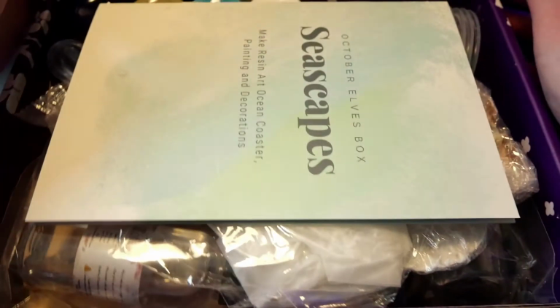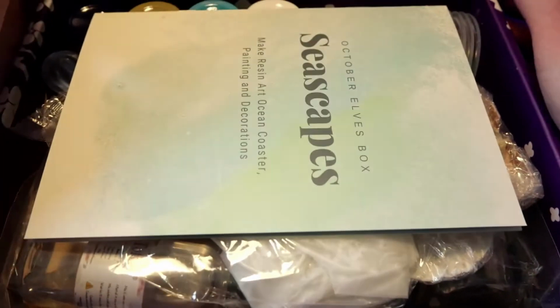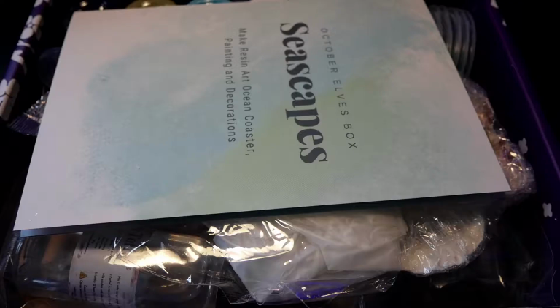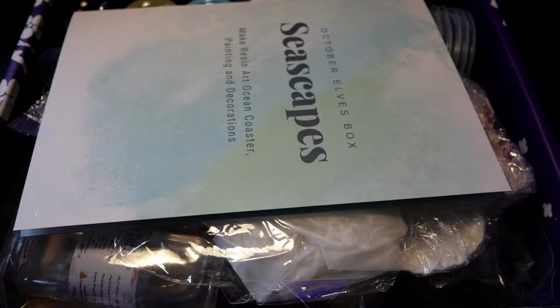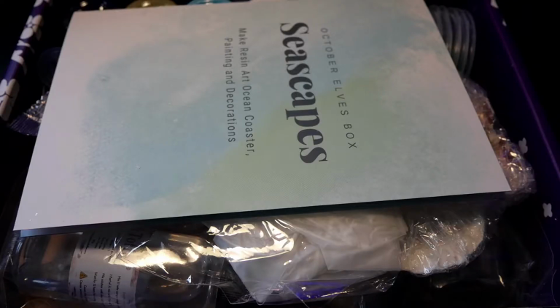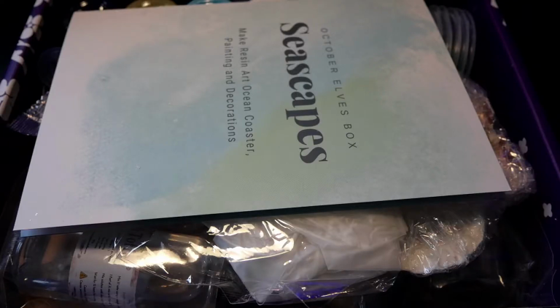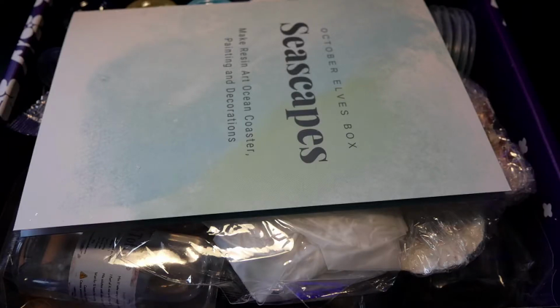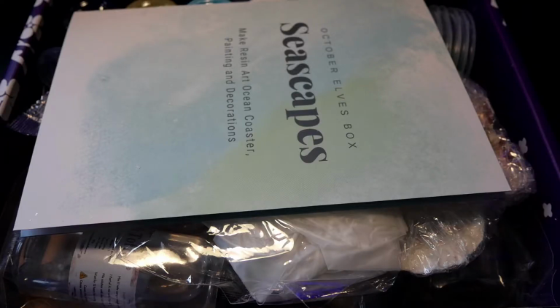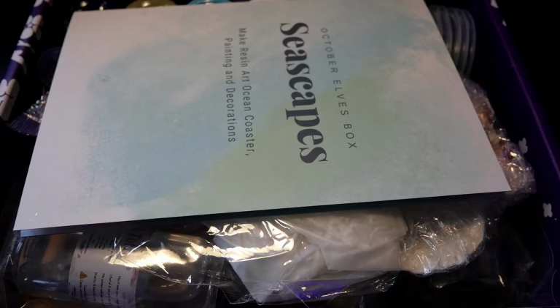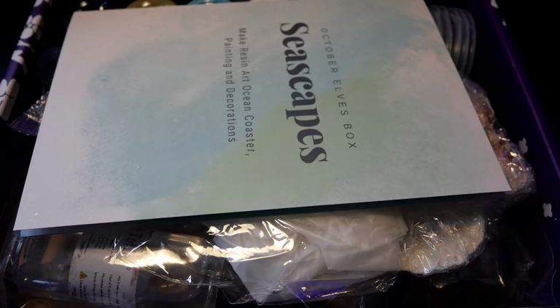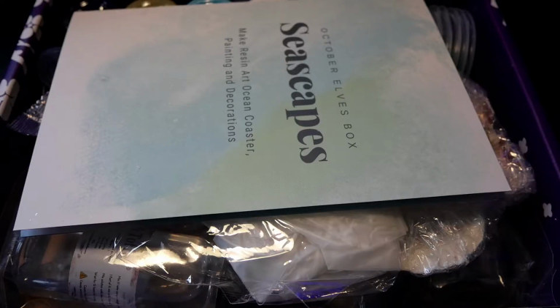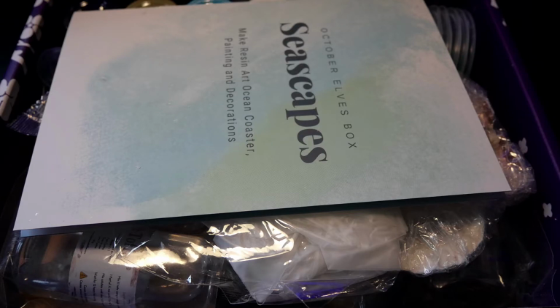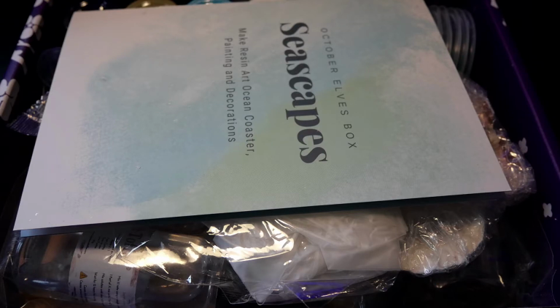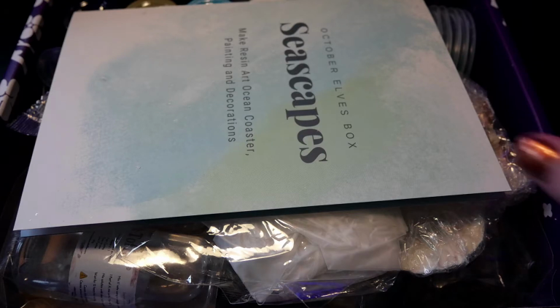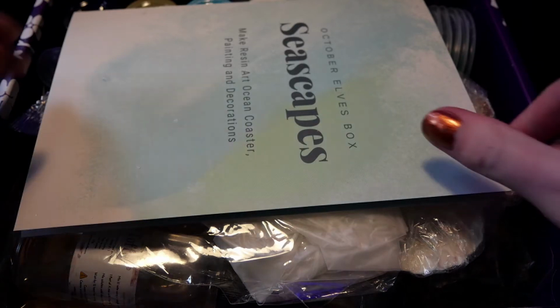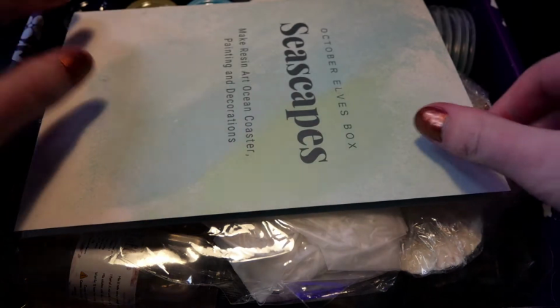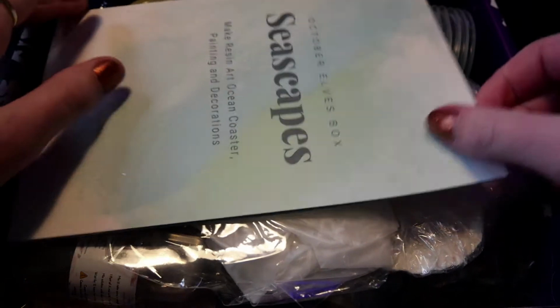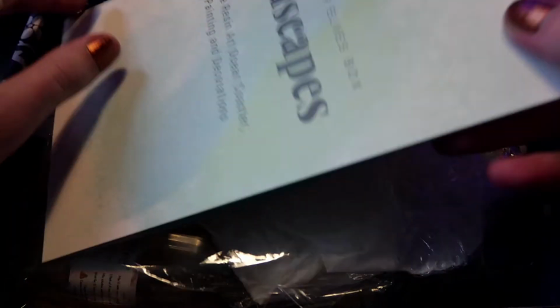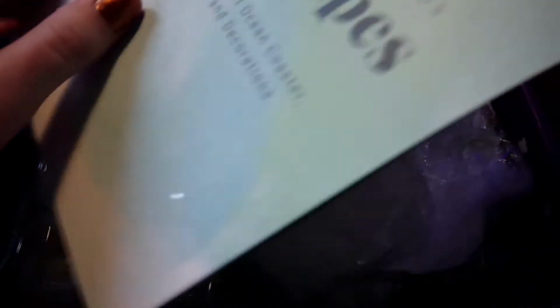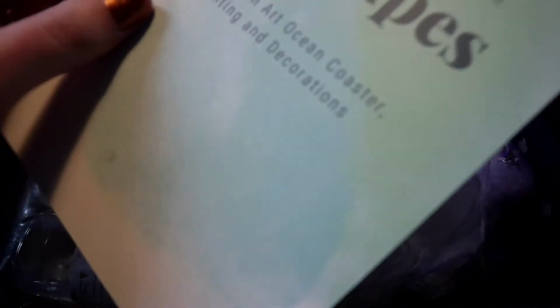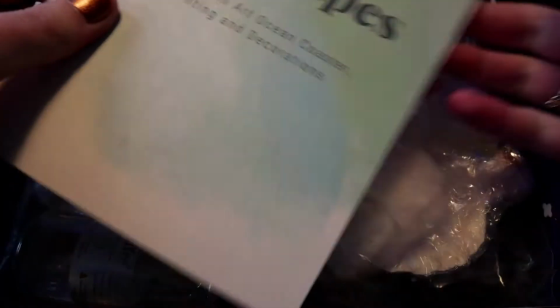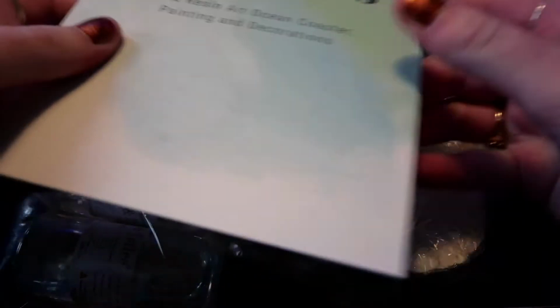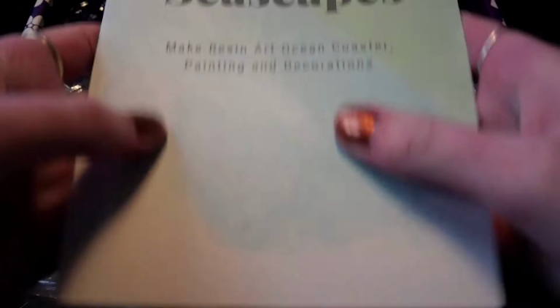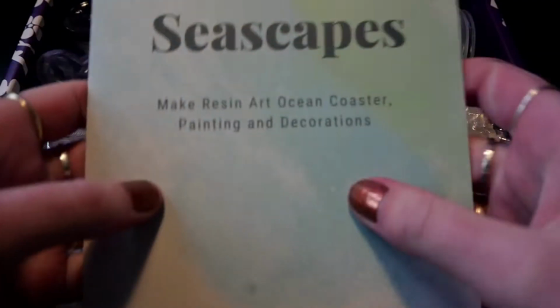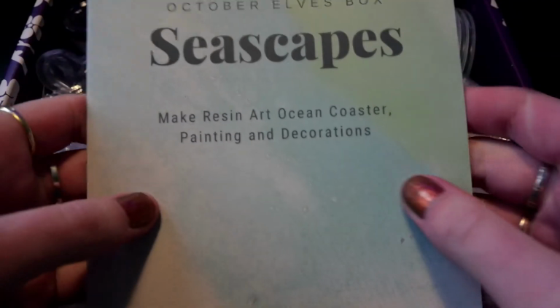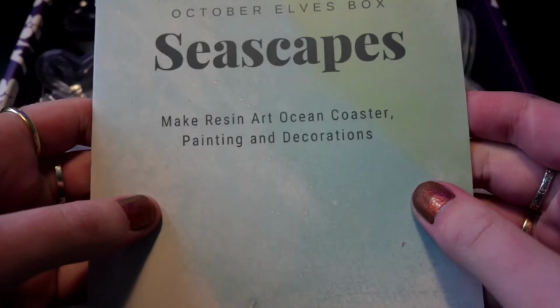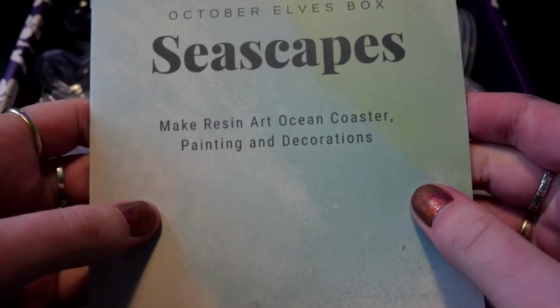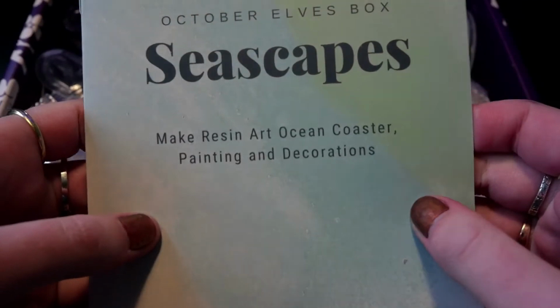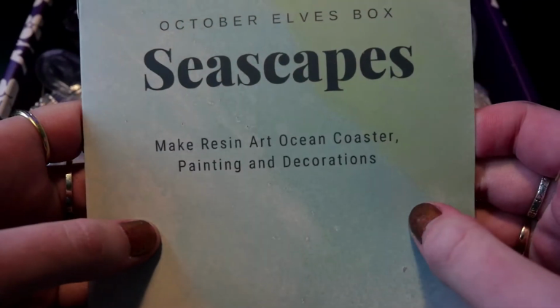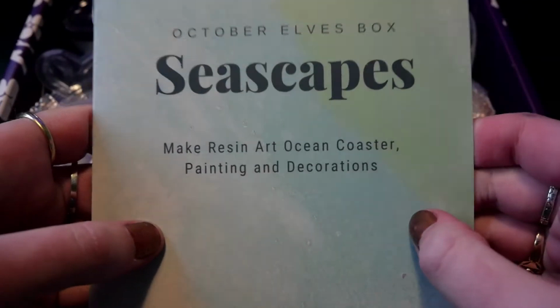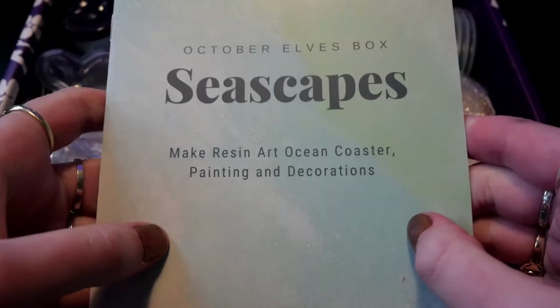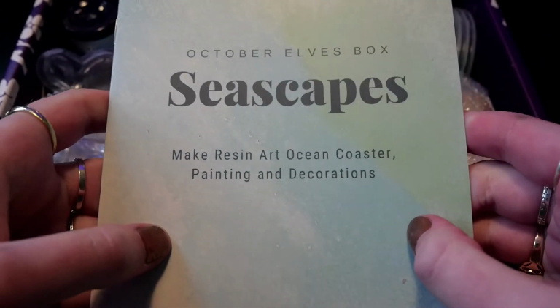The theme of this box is seascapes — make resin art, ocean coasters, paintings and decorations.